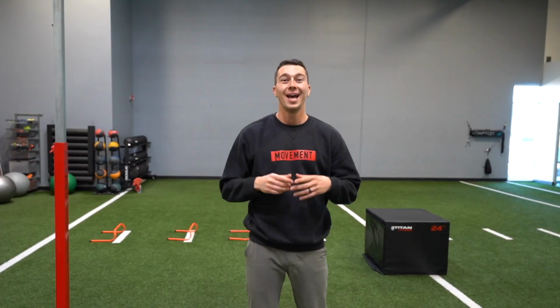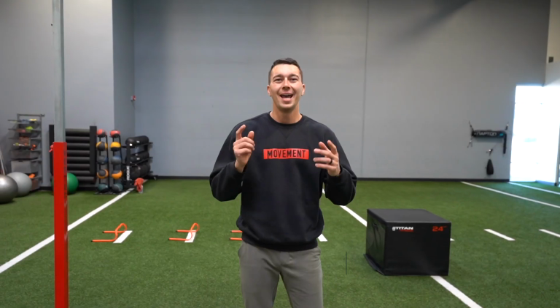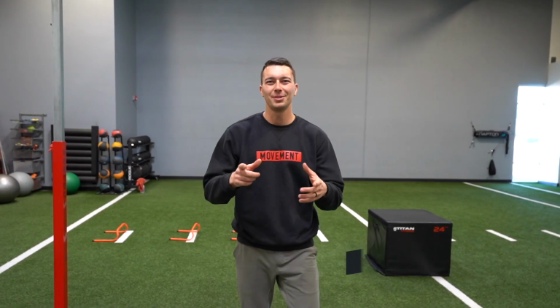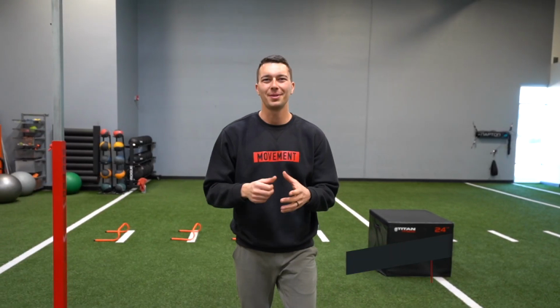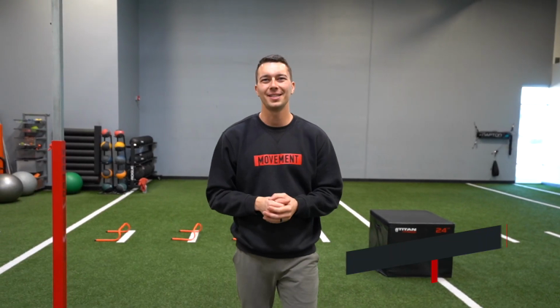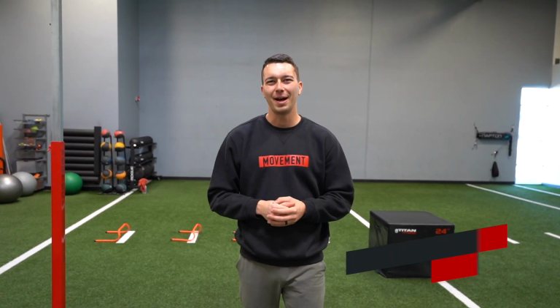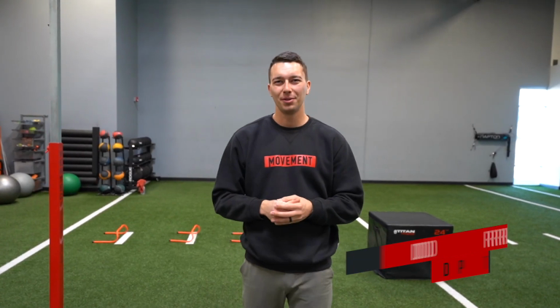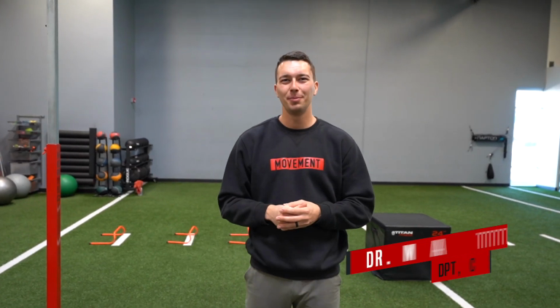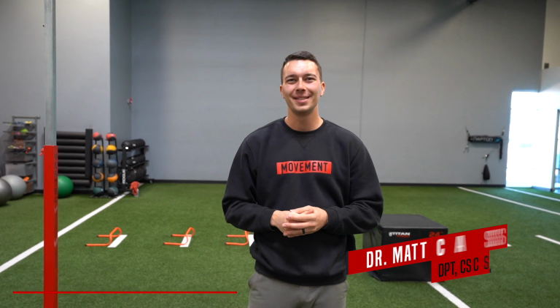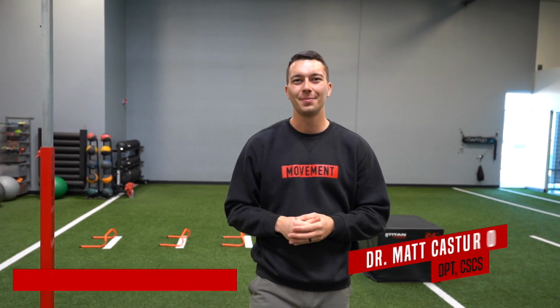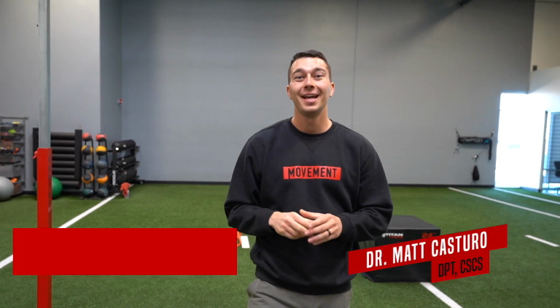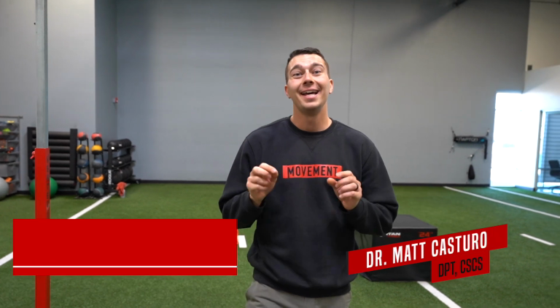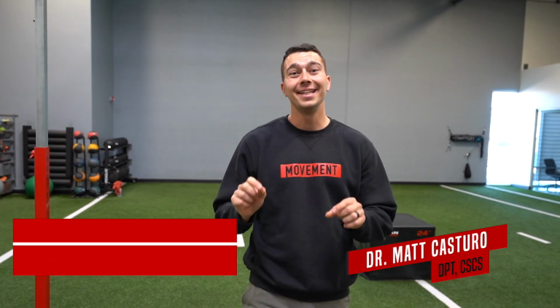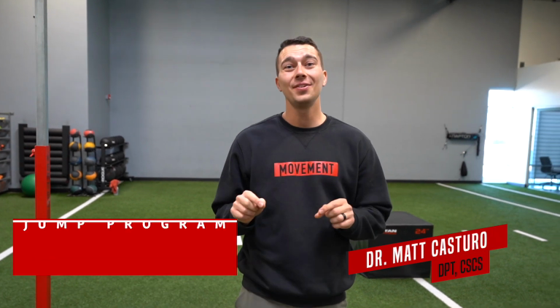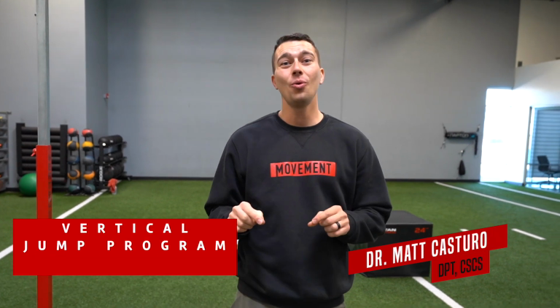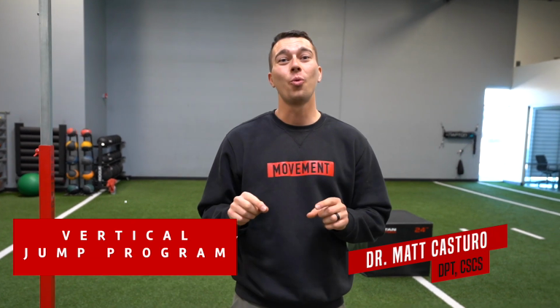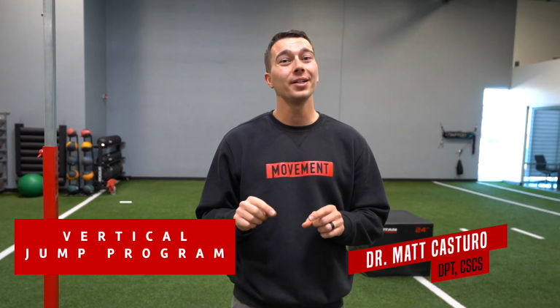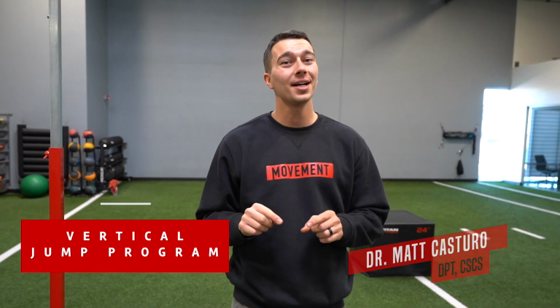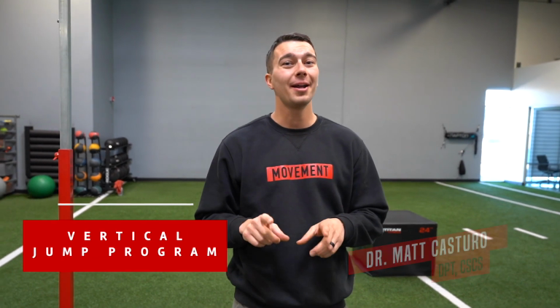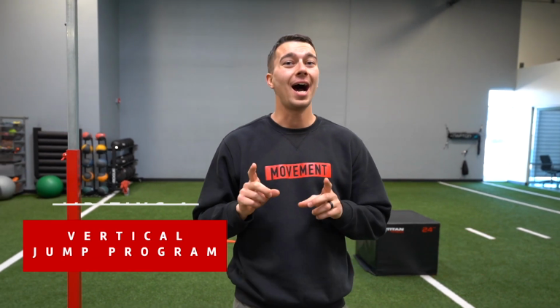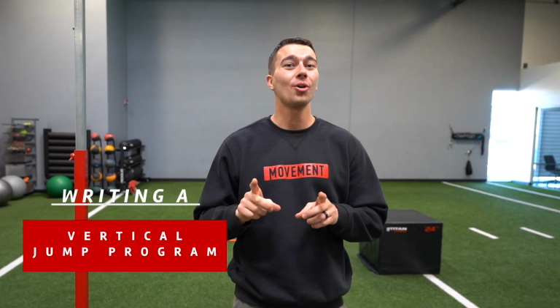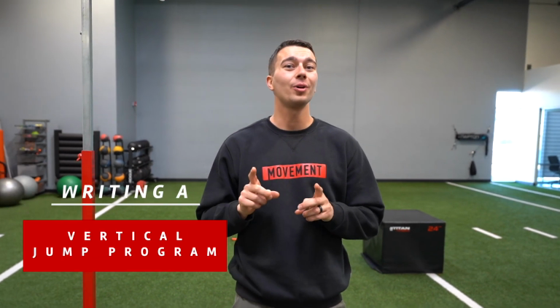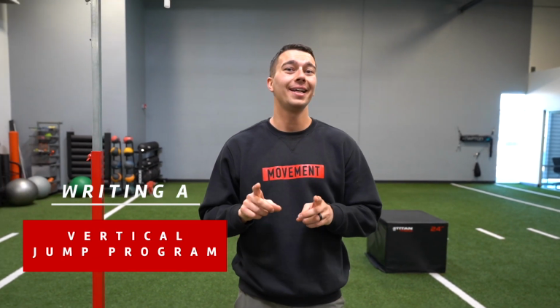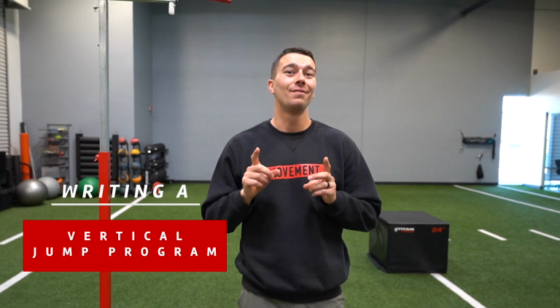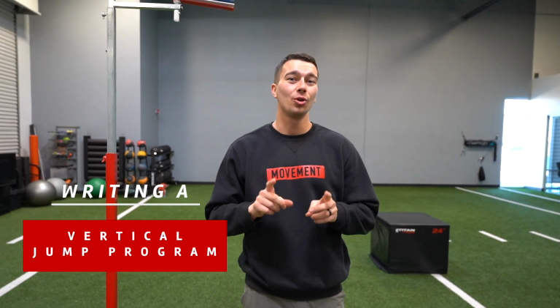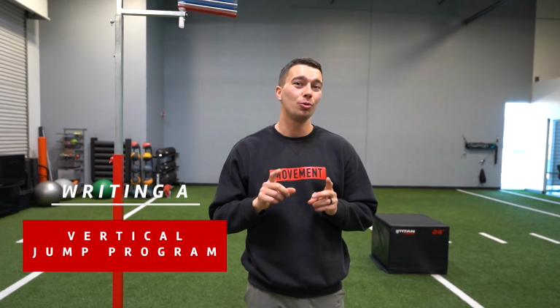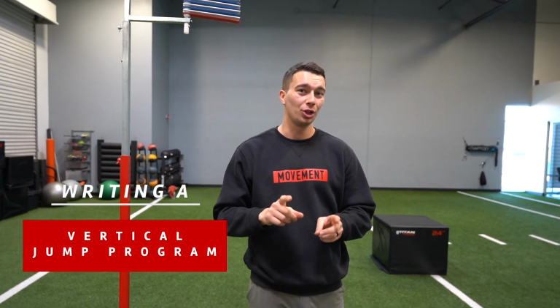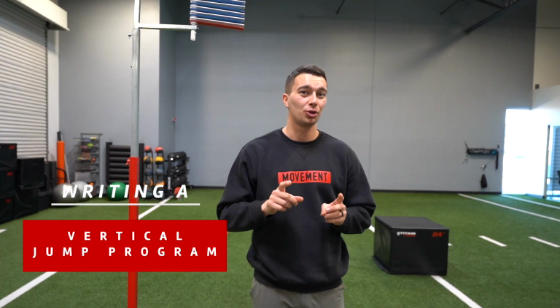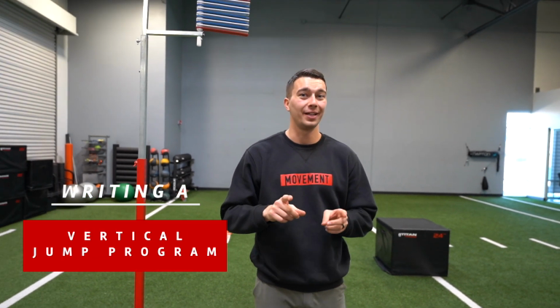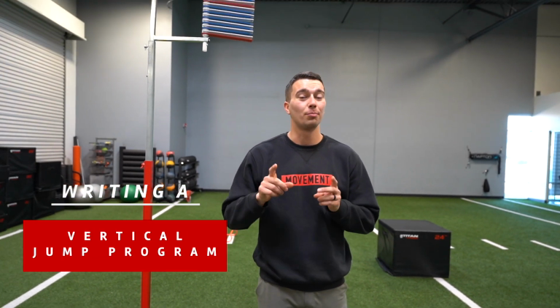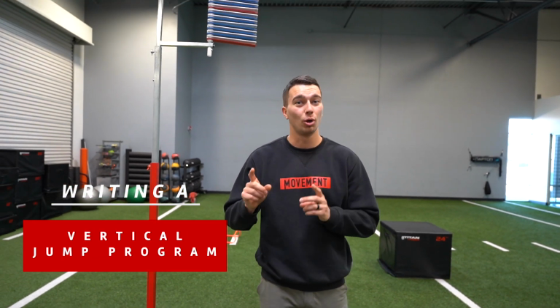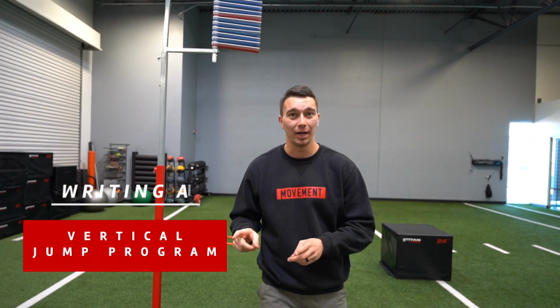Hey, what's up guys? It's Matt with The Movement System.